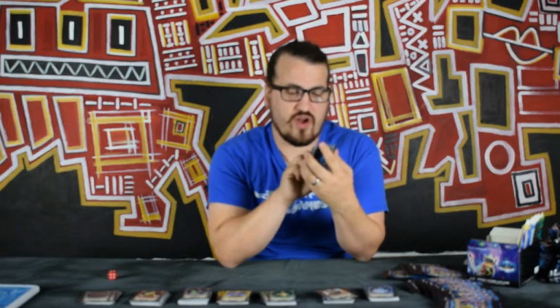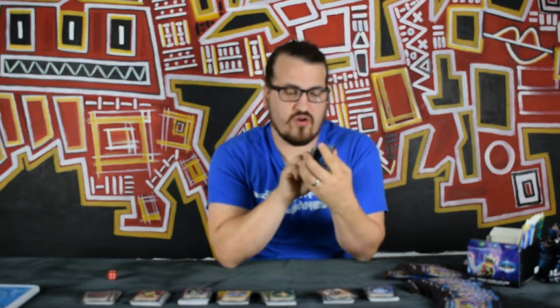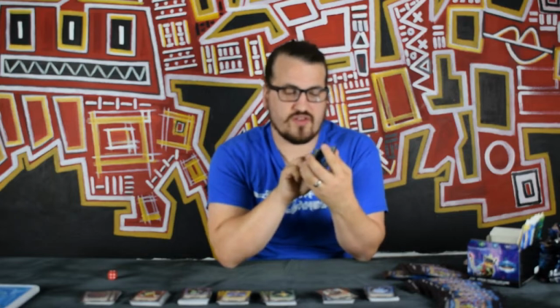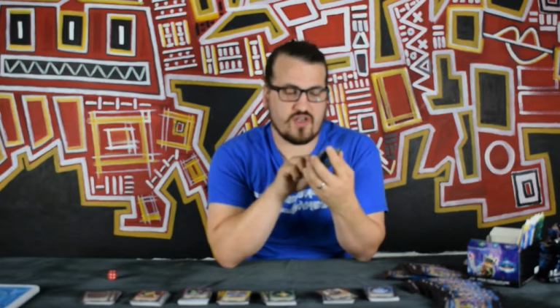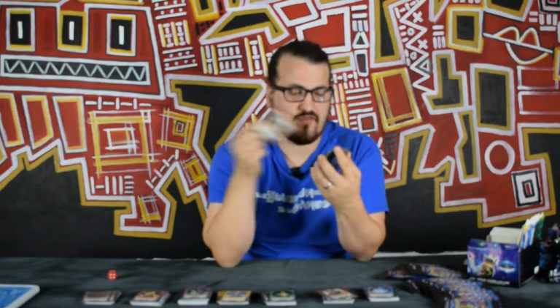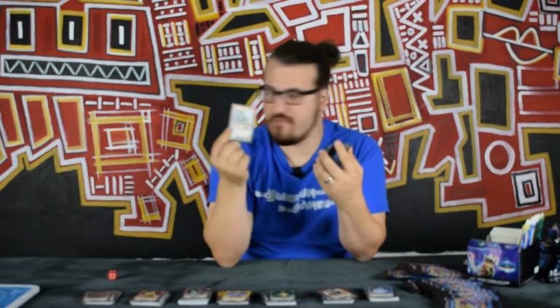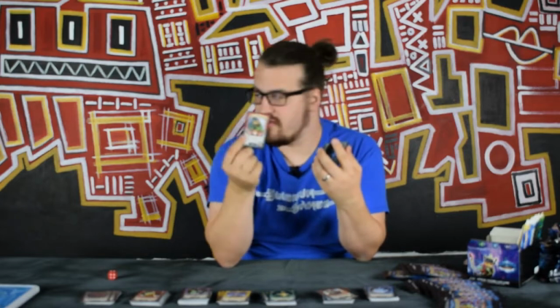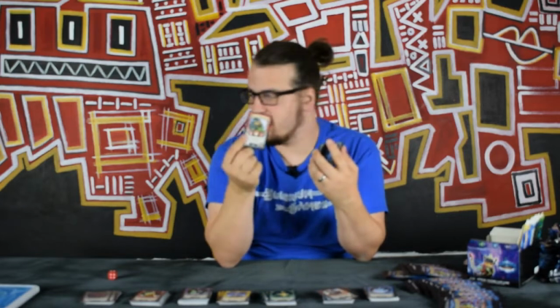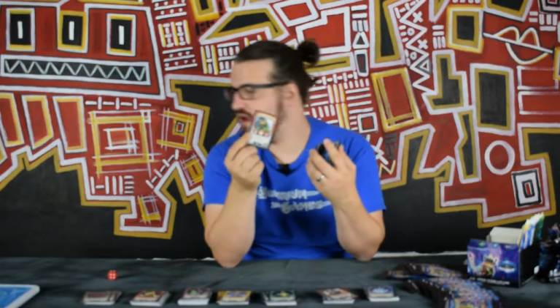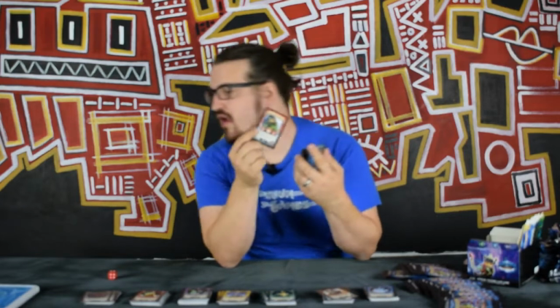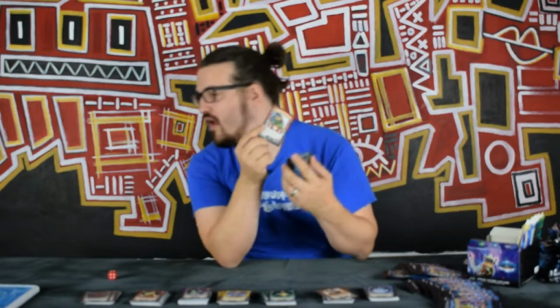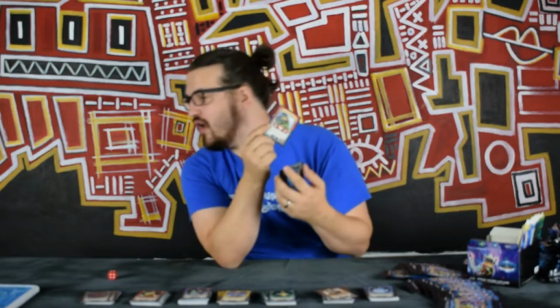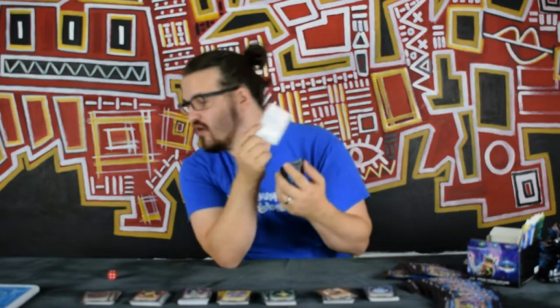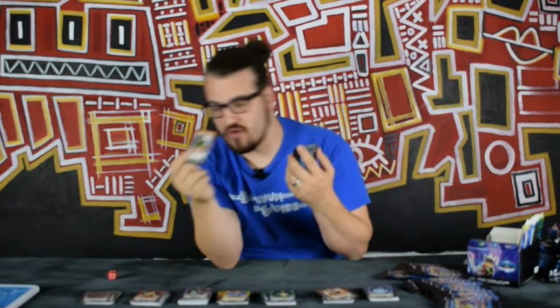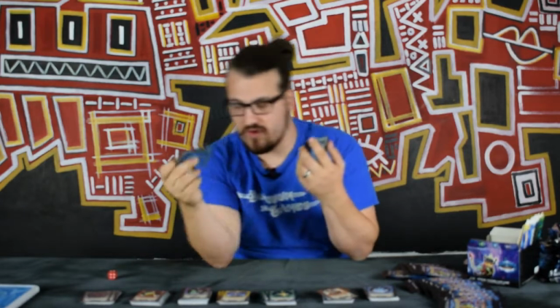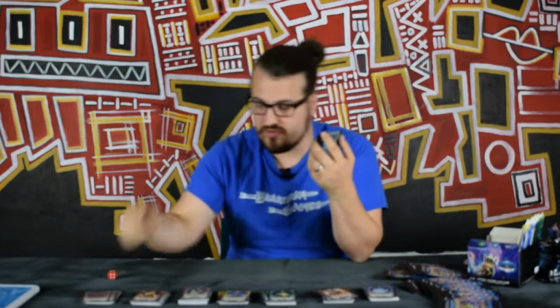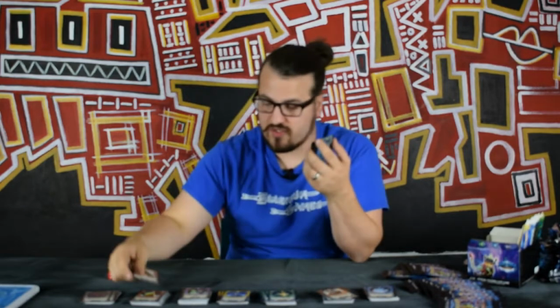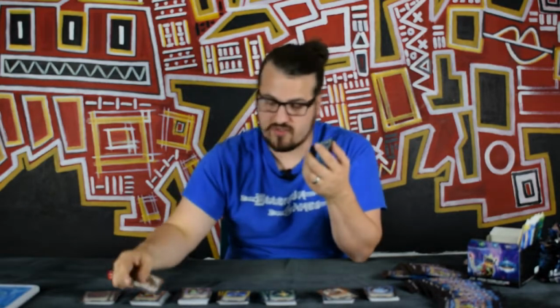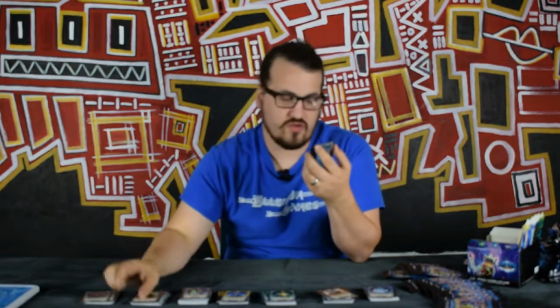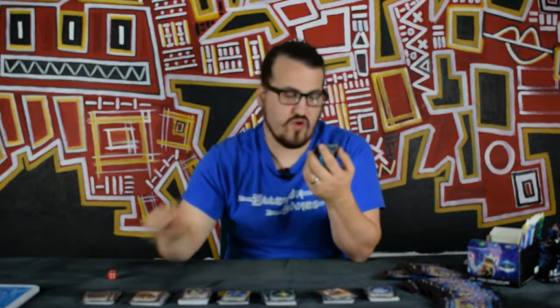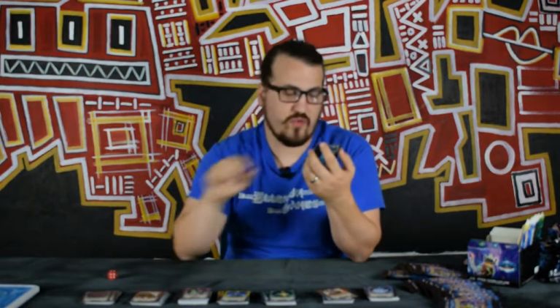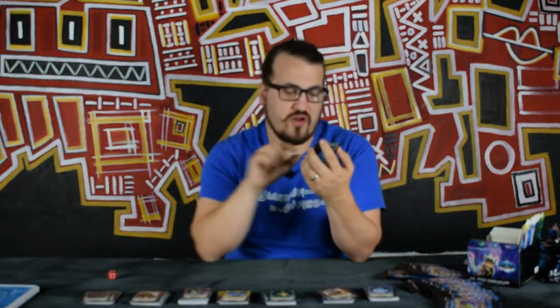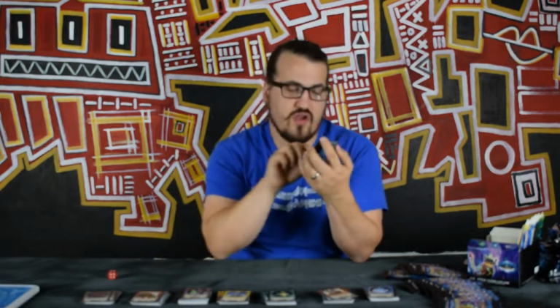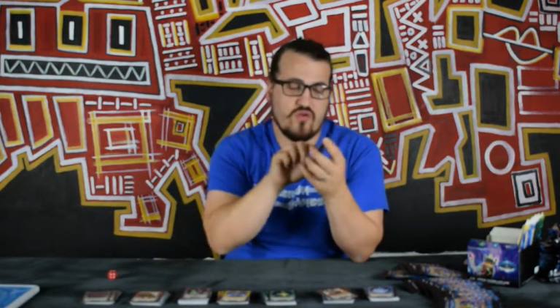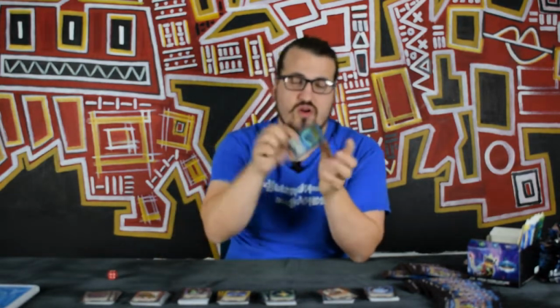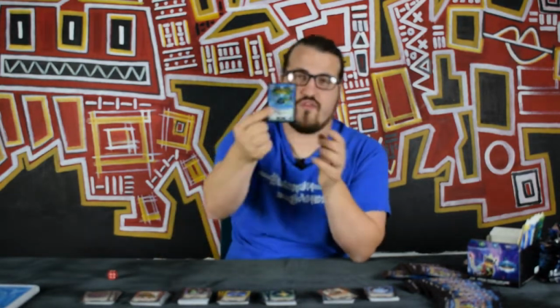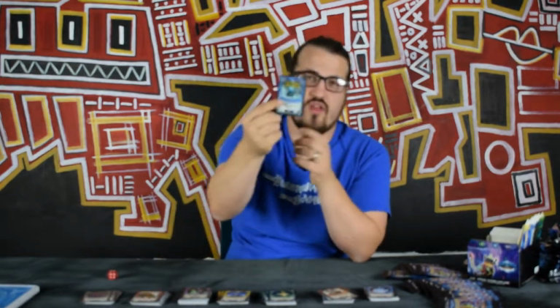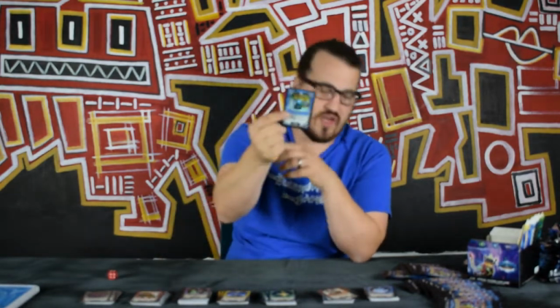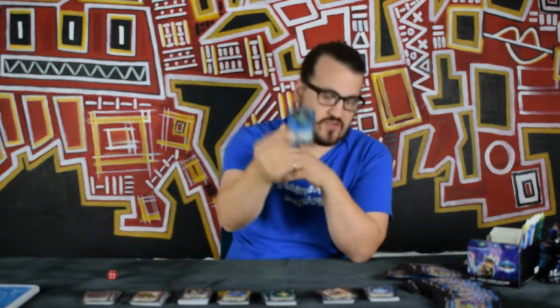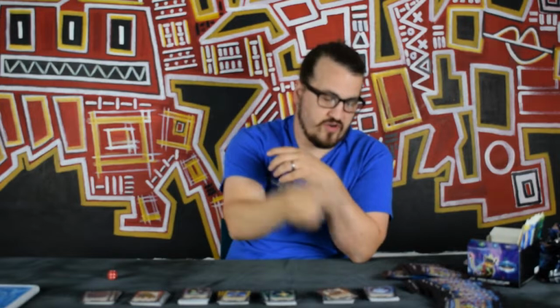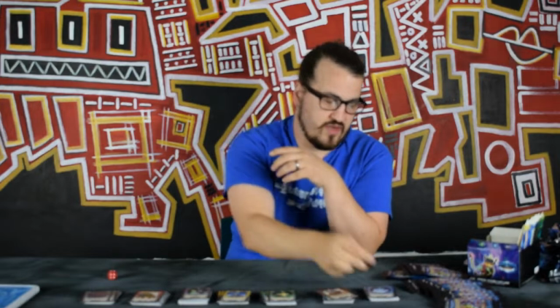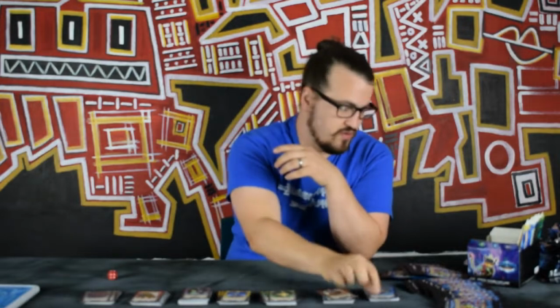We have a hero: Rhyhorn the Stubborn for Mountain — nobody's got Mountain so that's open. And a Foil Hurricane Spirit for Storm — that goes to Ray.